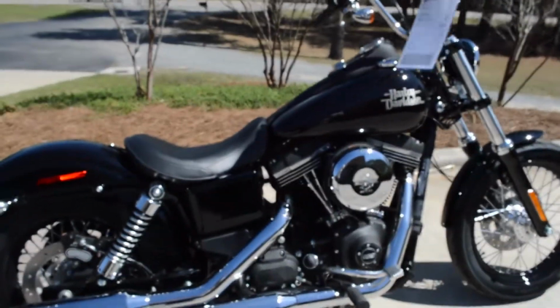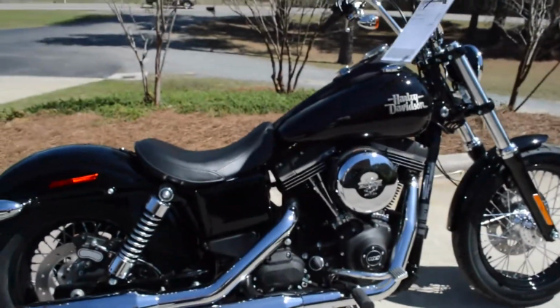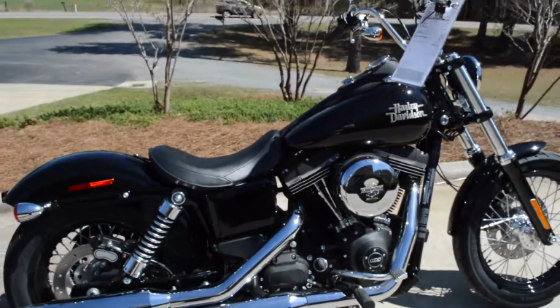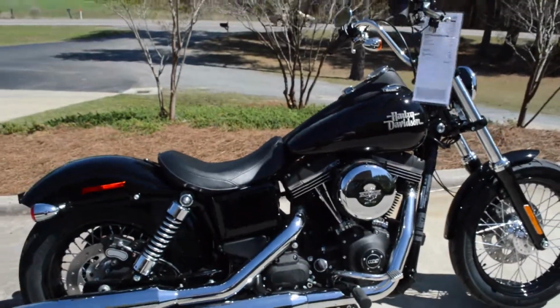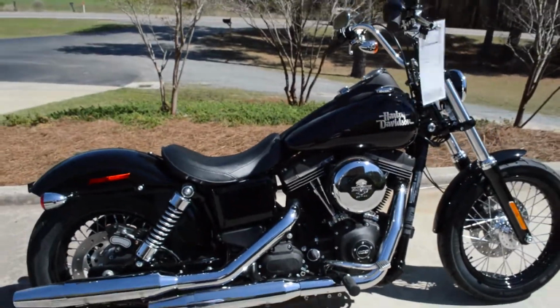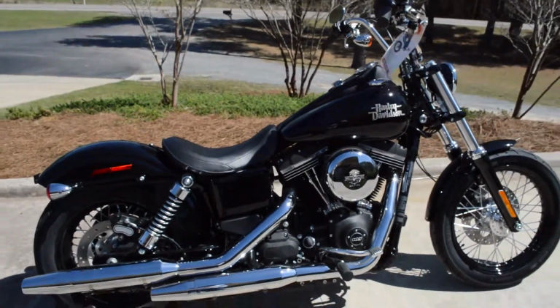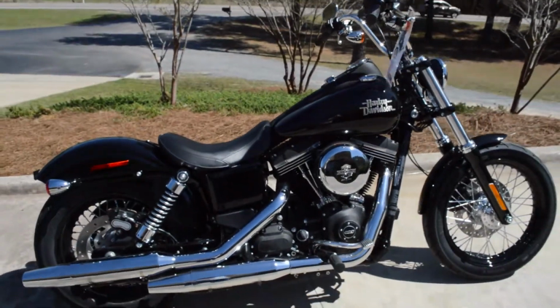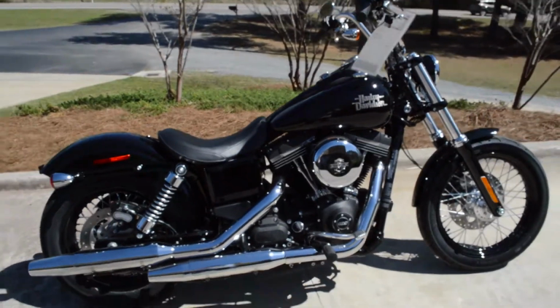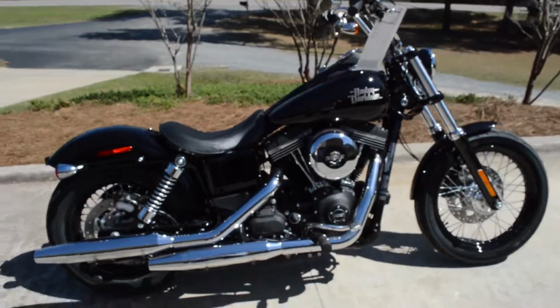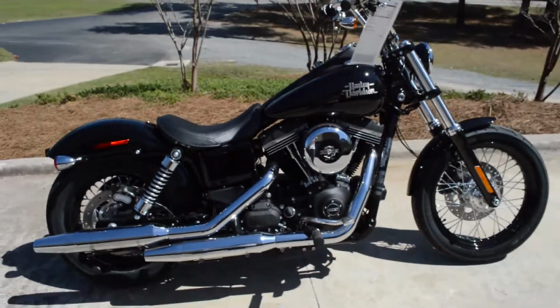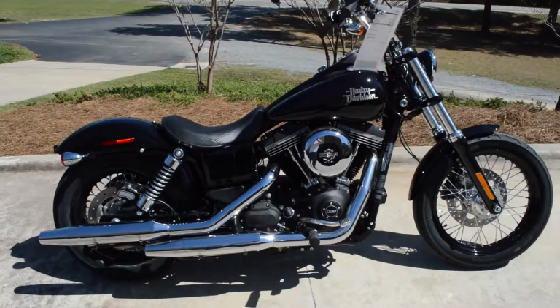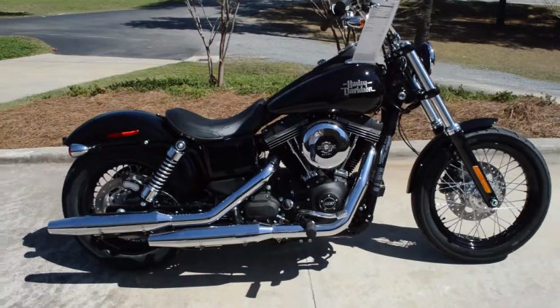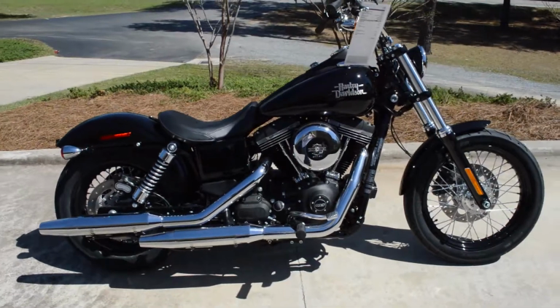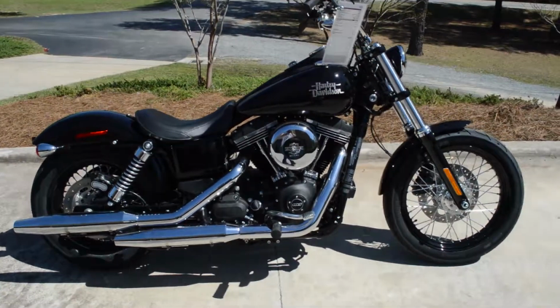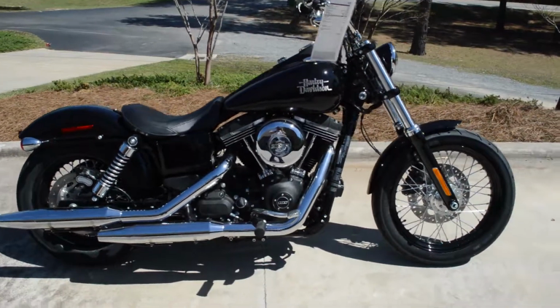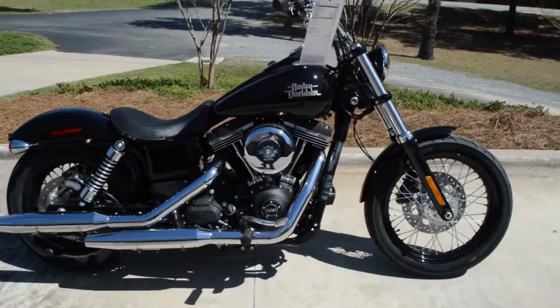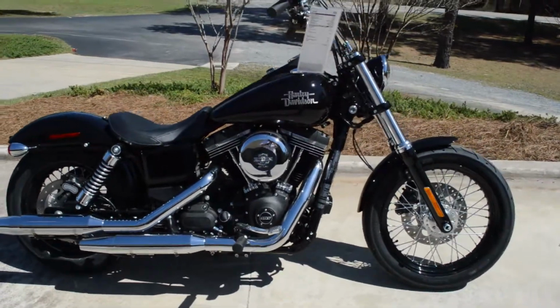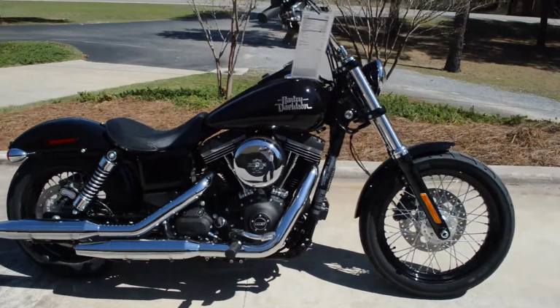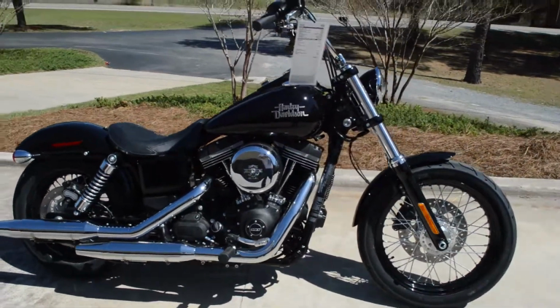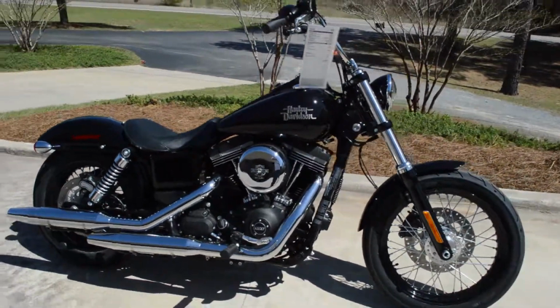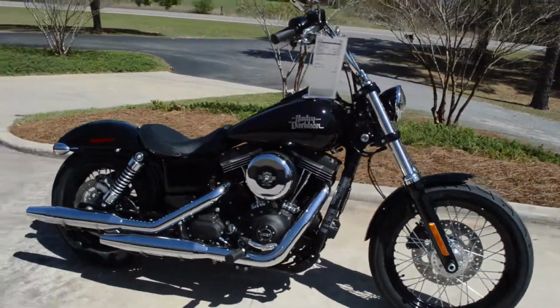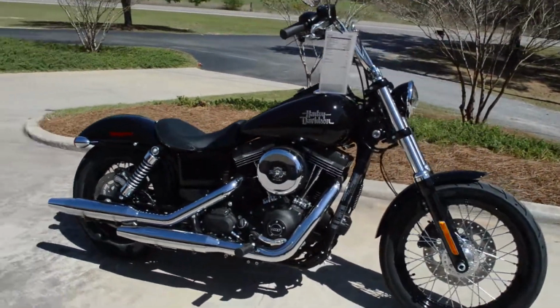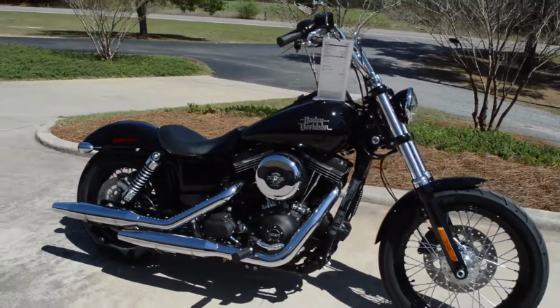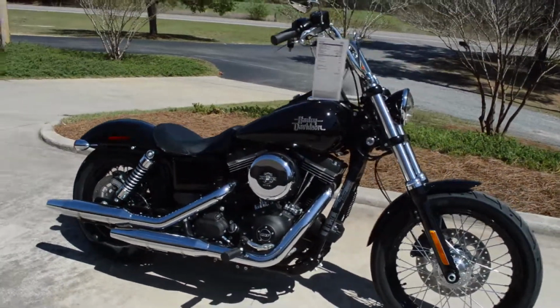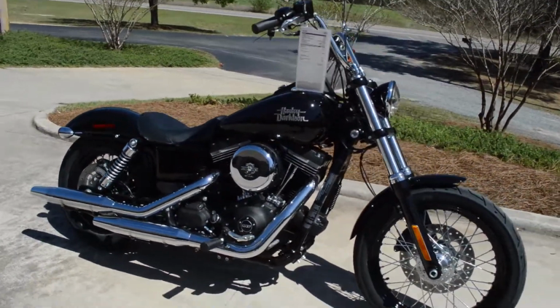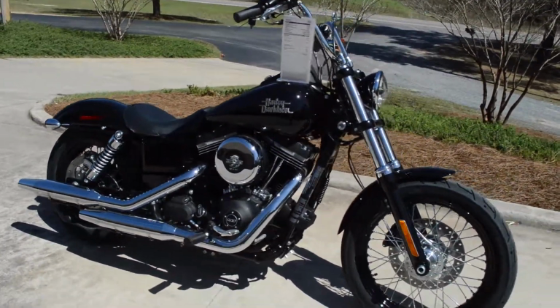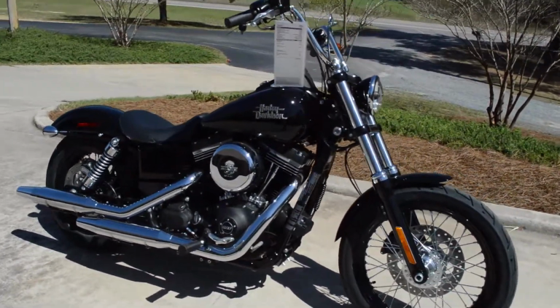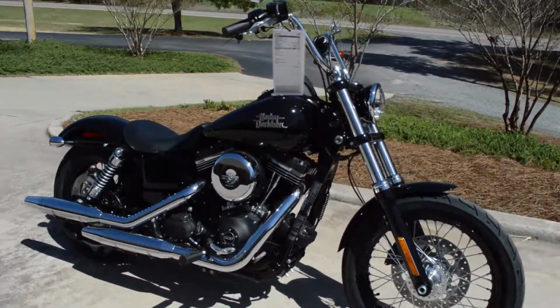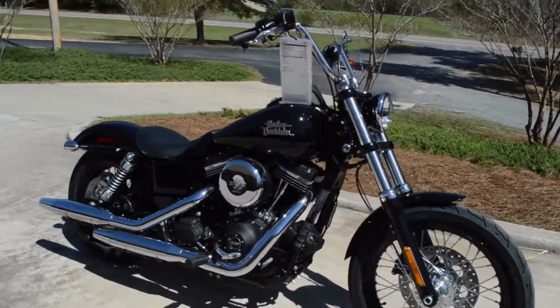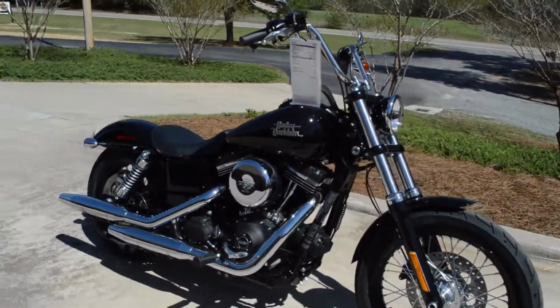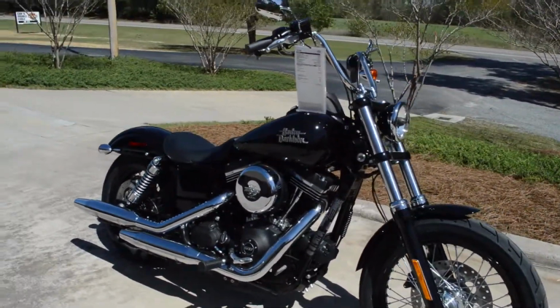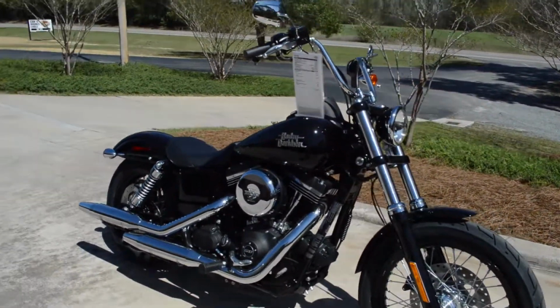Come on down, take one for a demo ride today right here at Cox's Double Eagle Harley-Davidson.